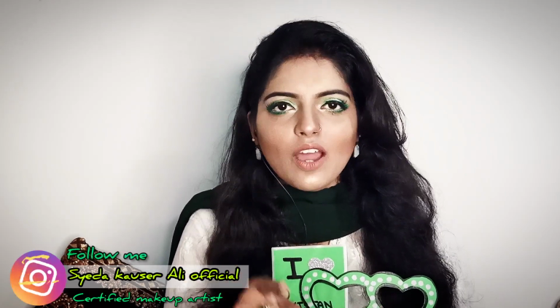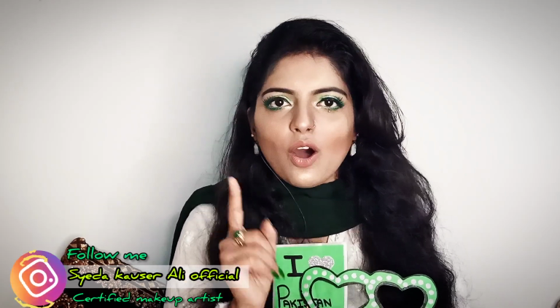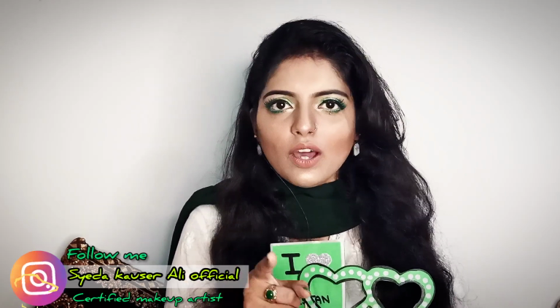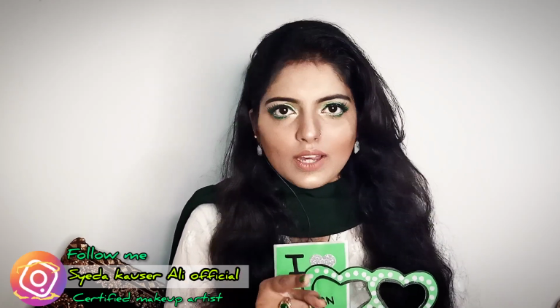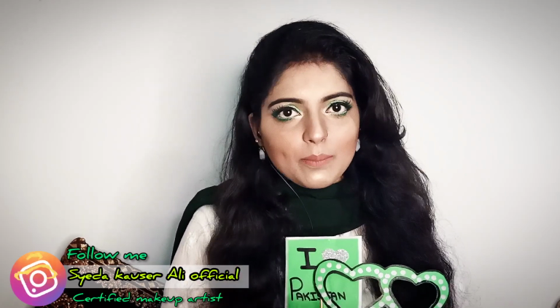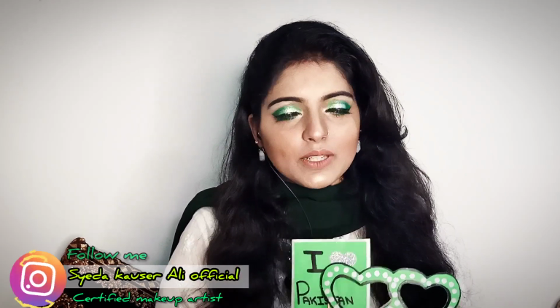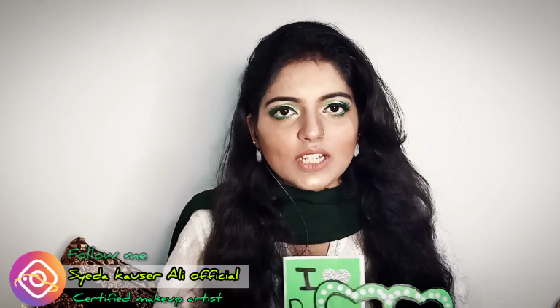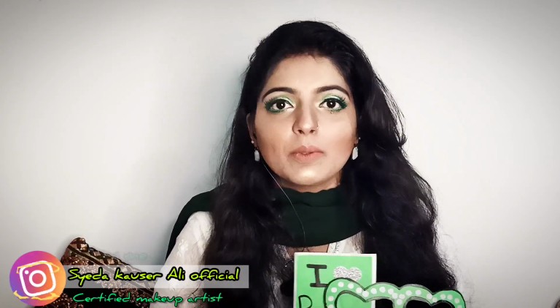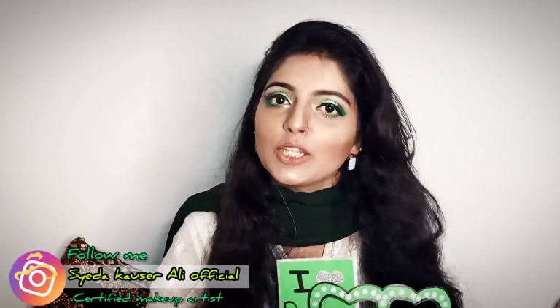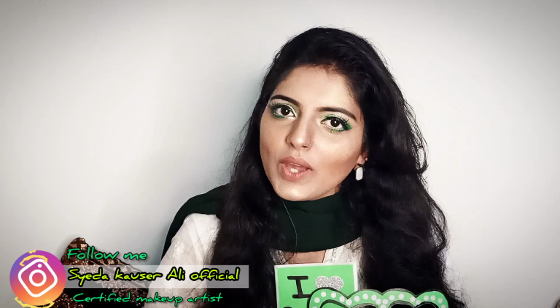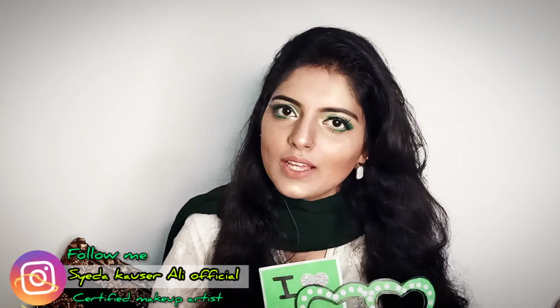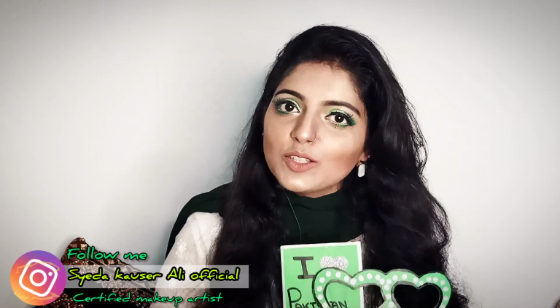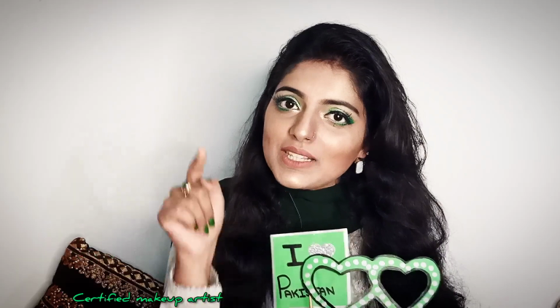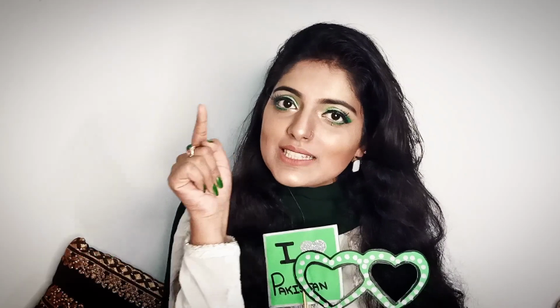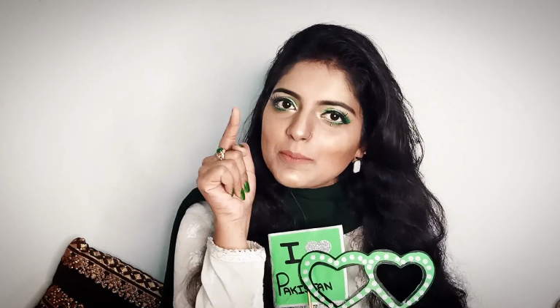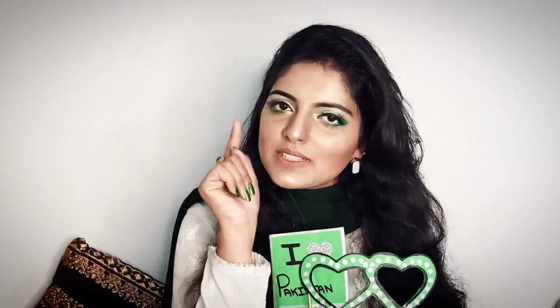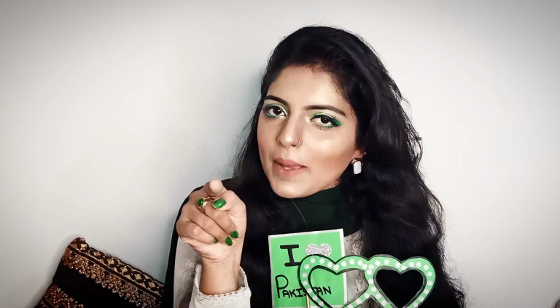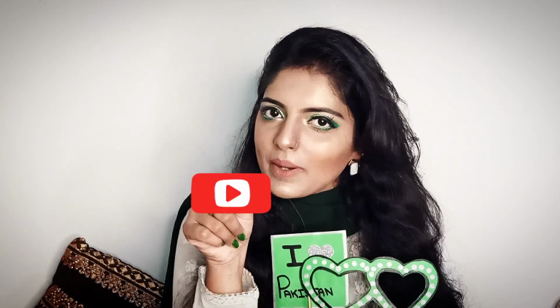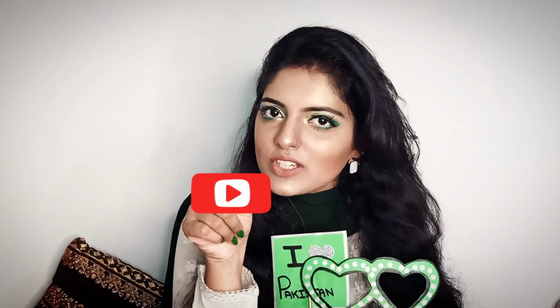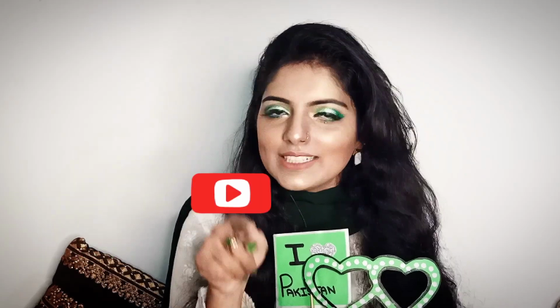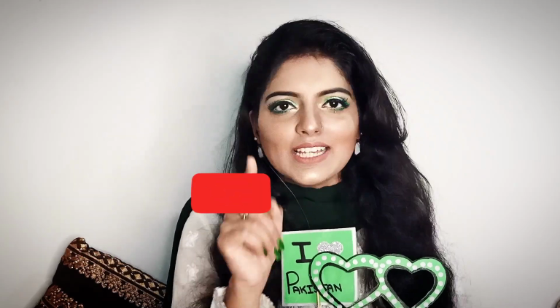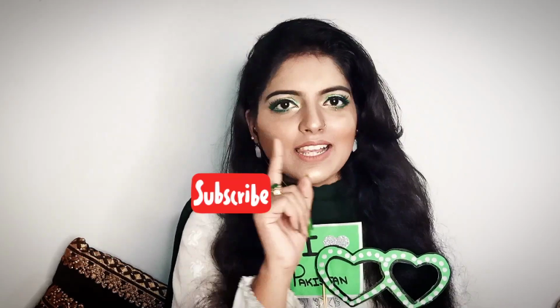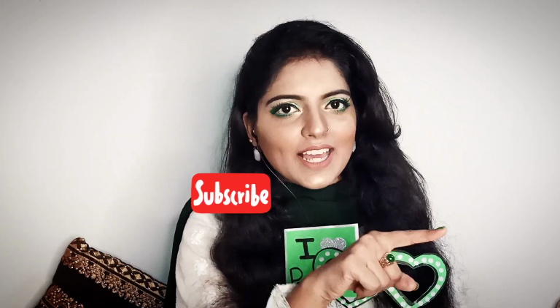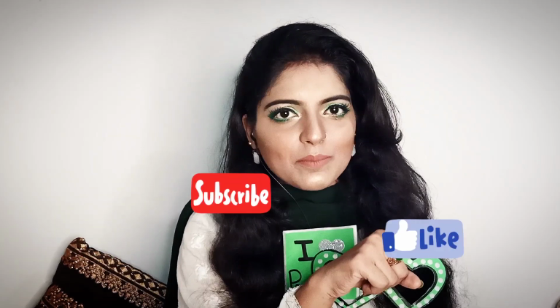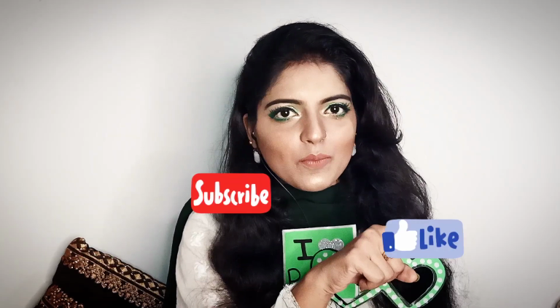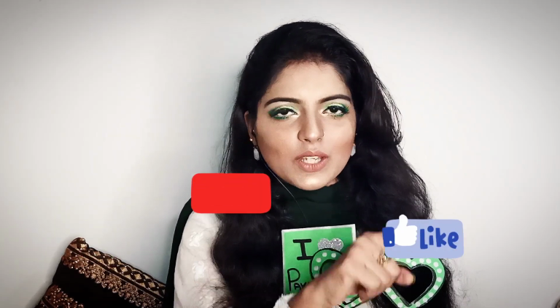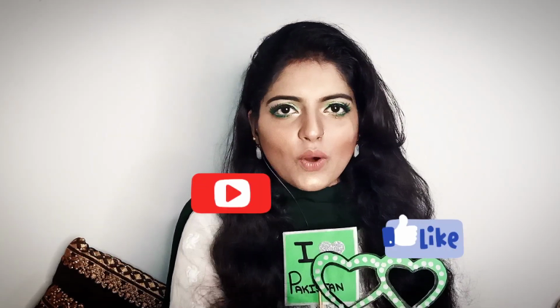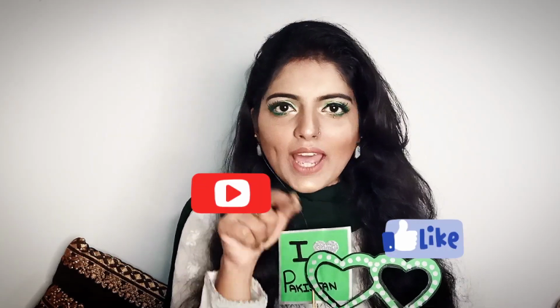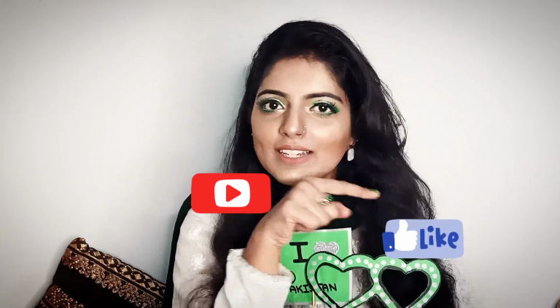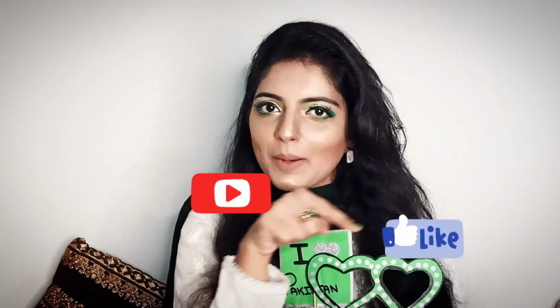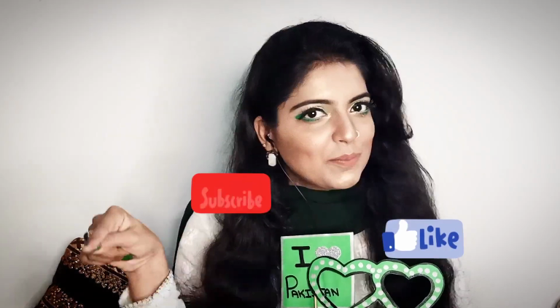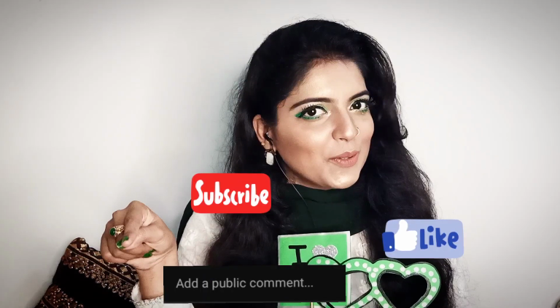And if you are new to my channel, please subscribe to my channel, like my video, and comment below.